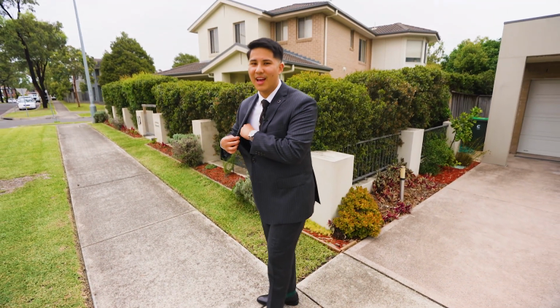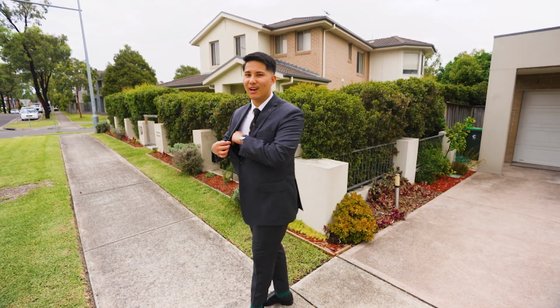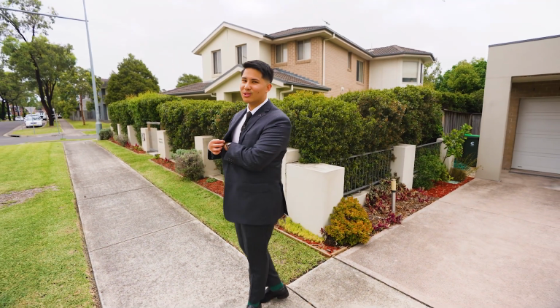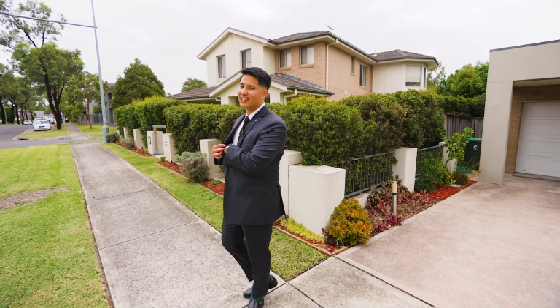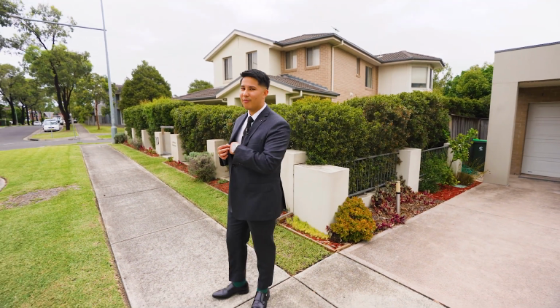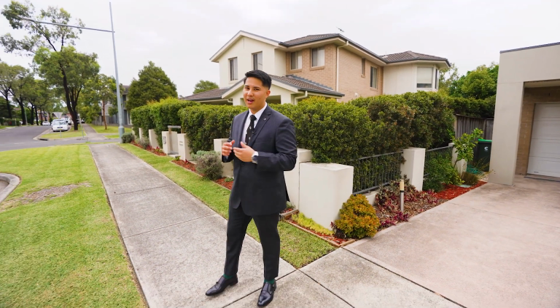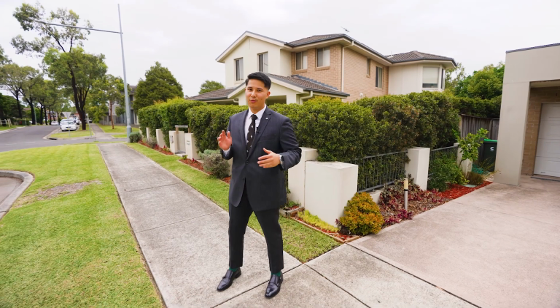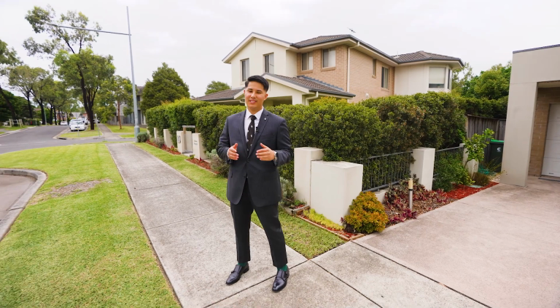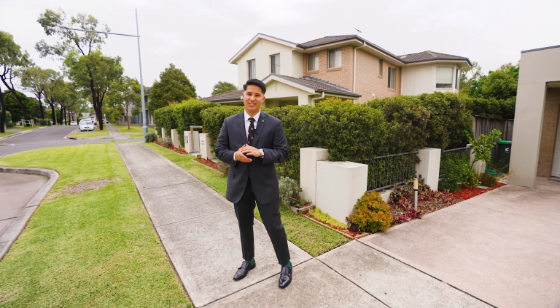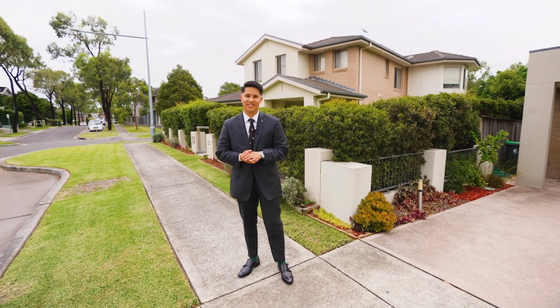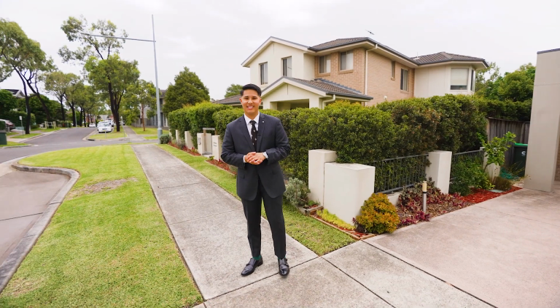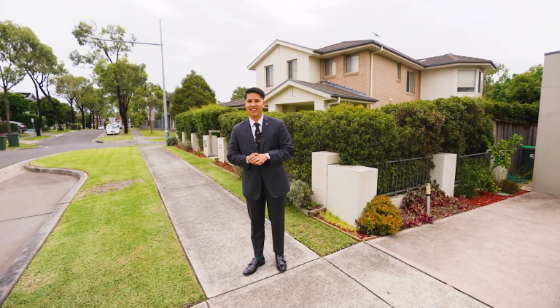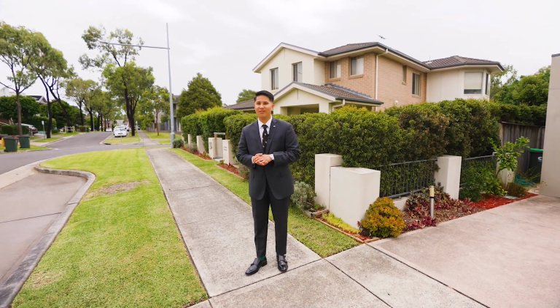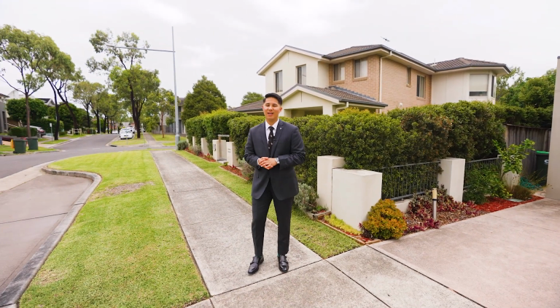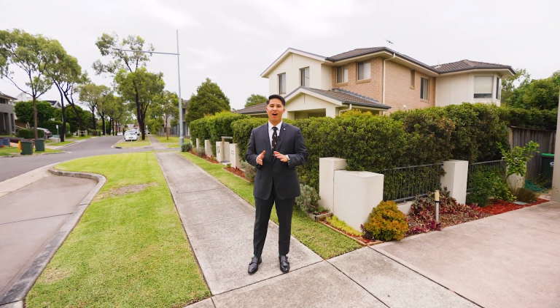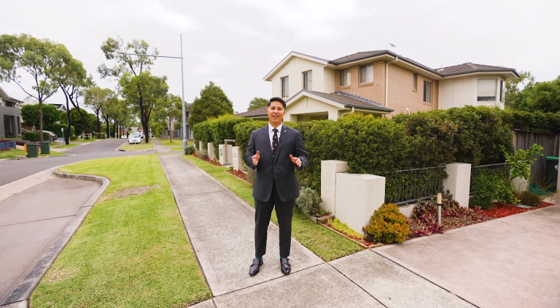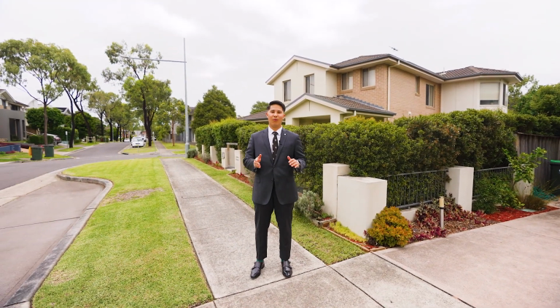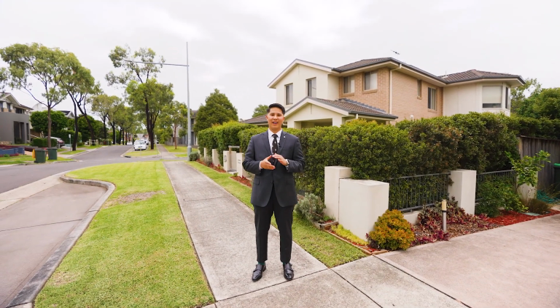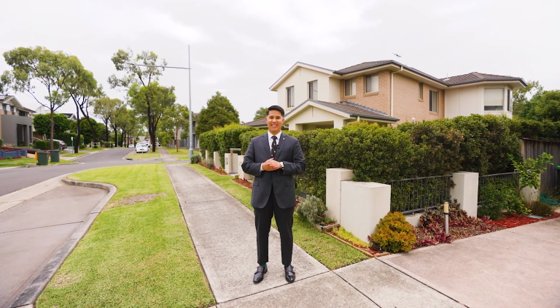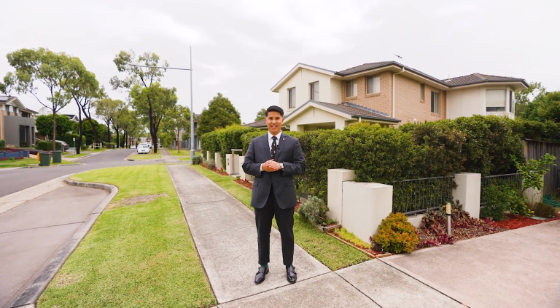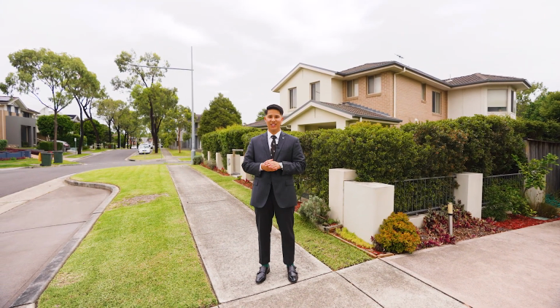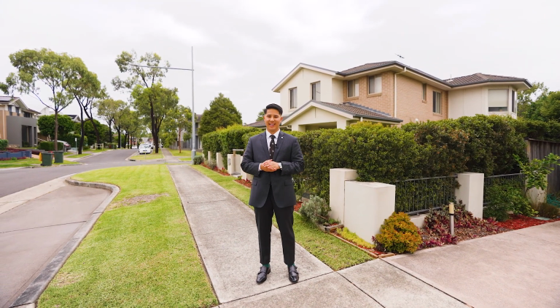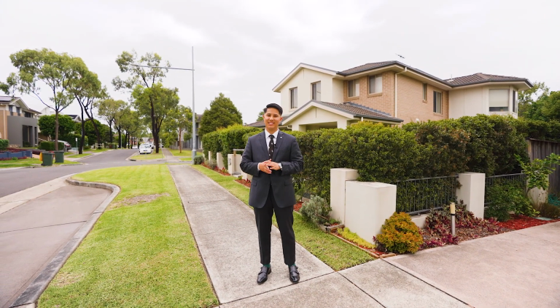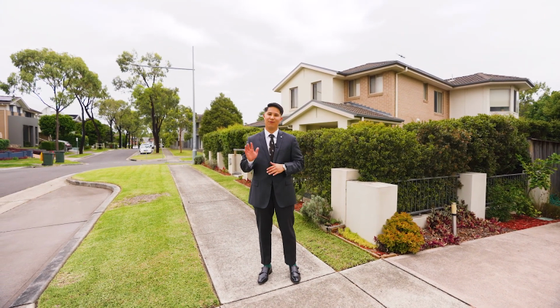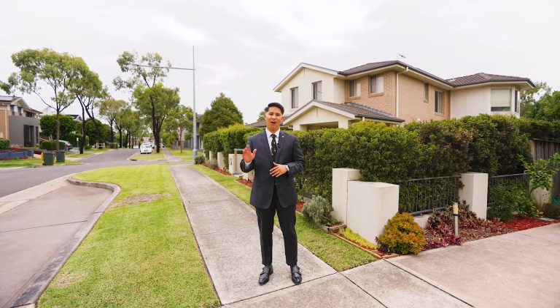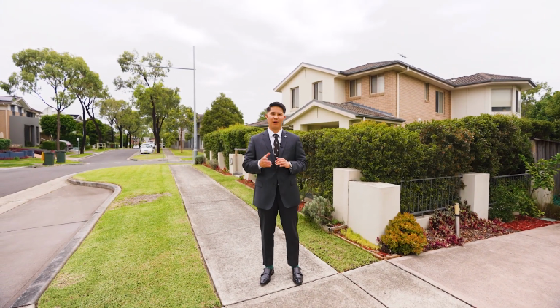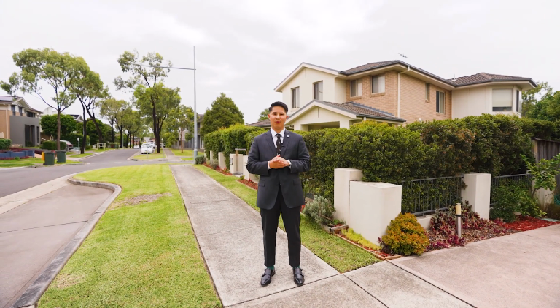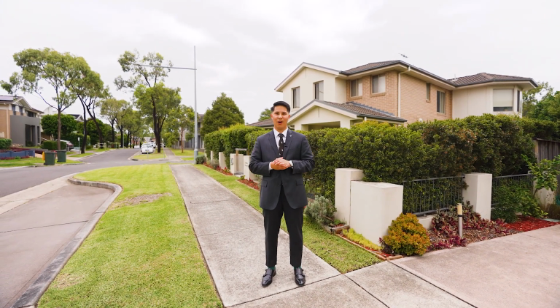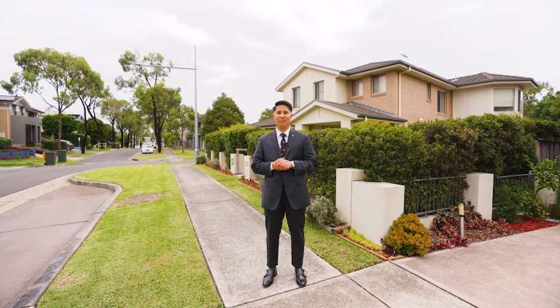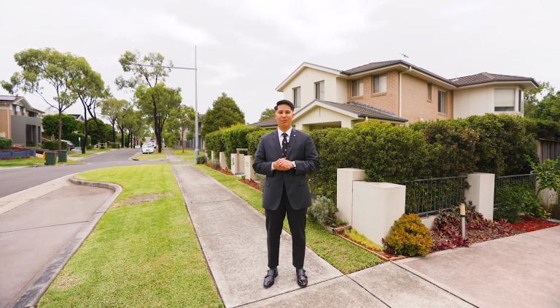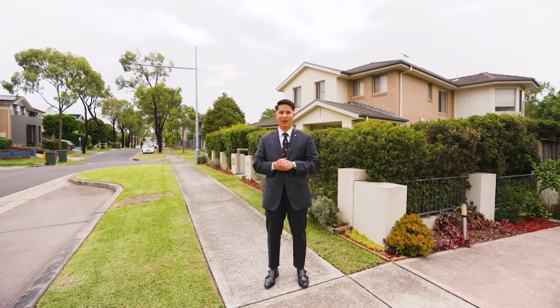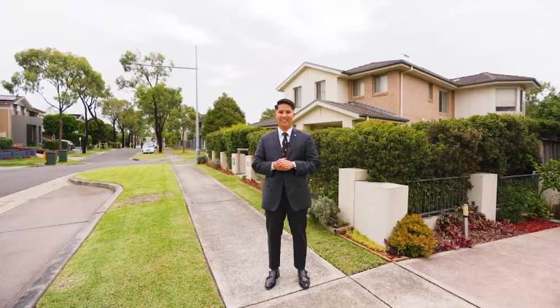It looks like they've paid full attention to detail. I can't wait to hand you the keys to 5 Butler Road in Pemulwuy.